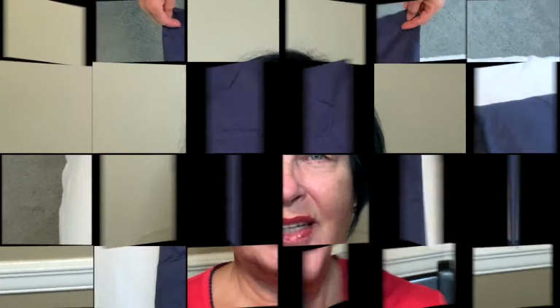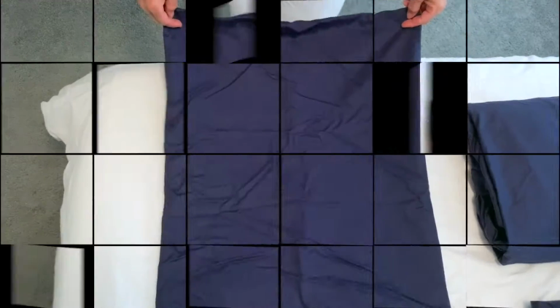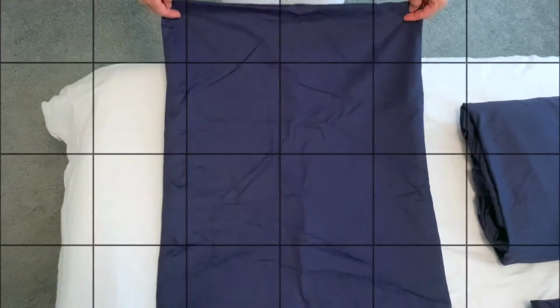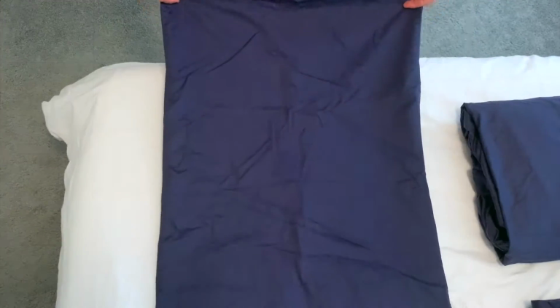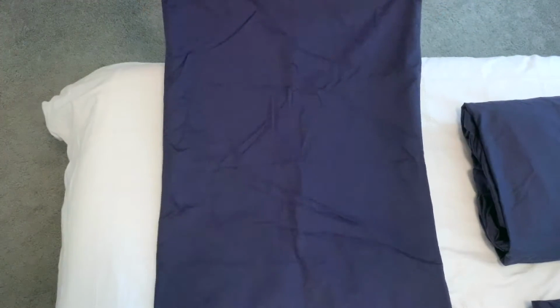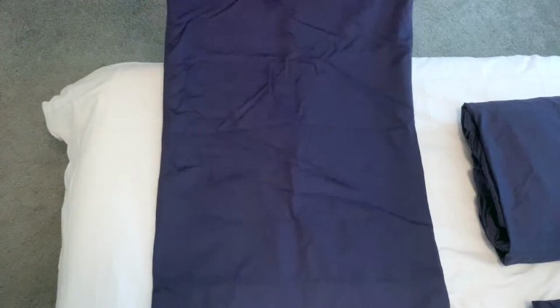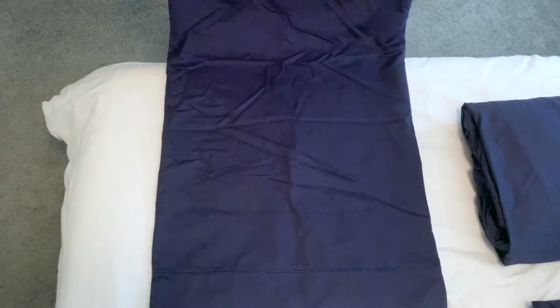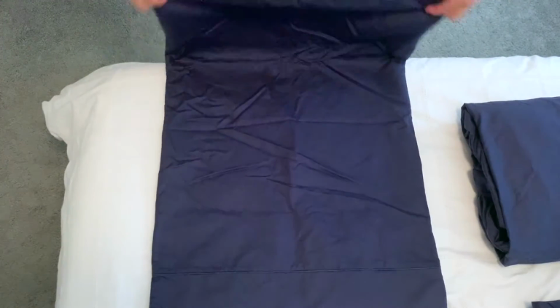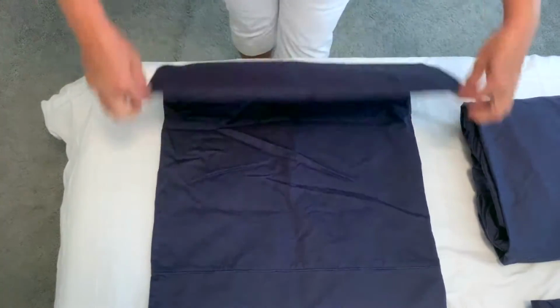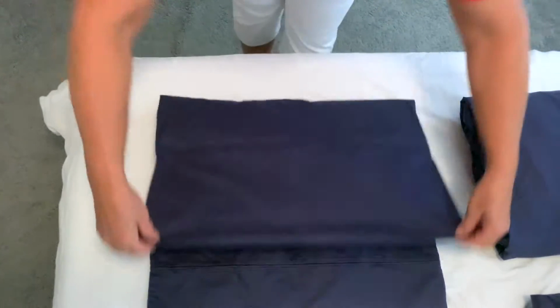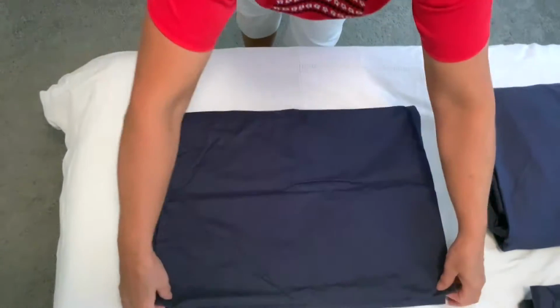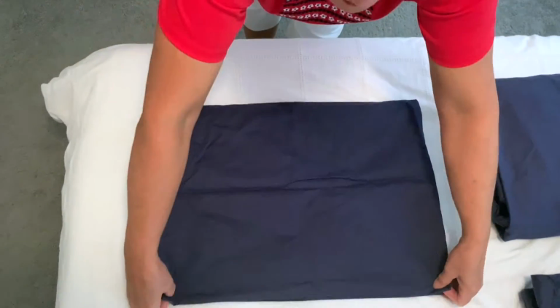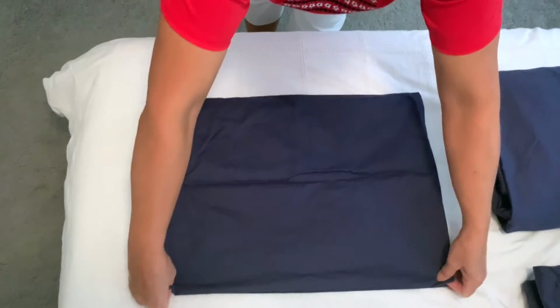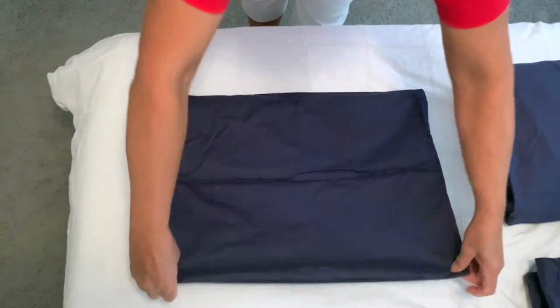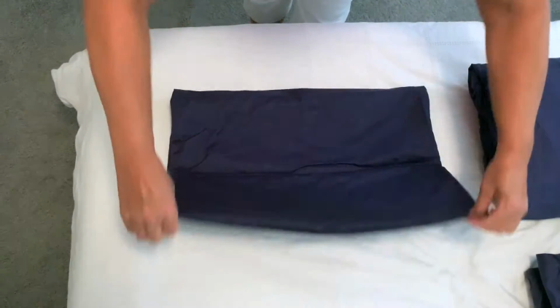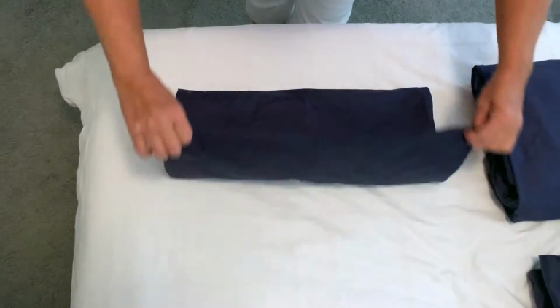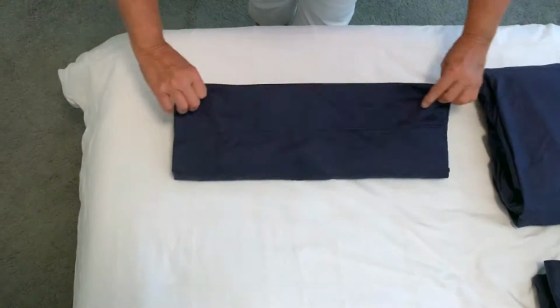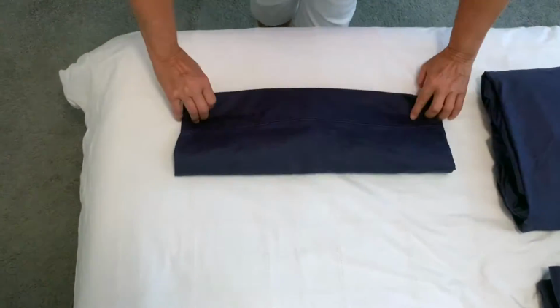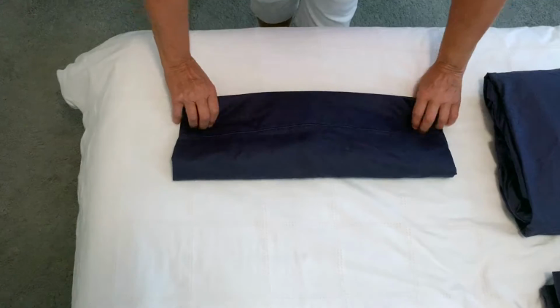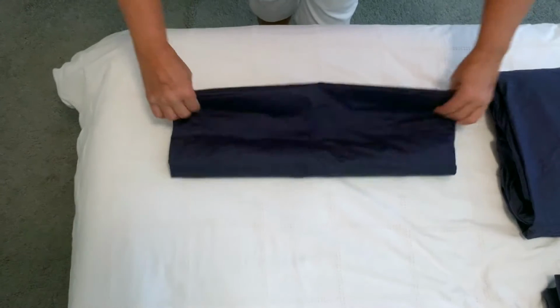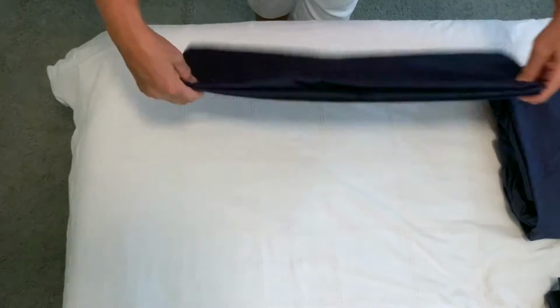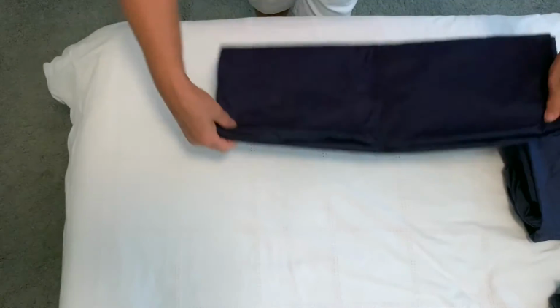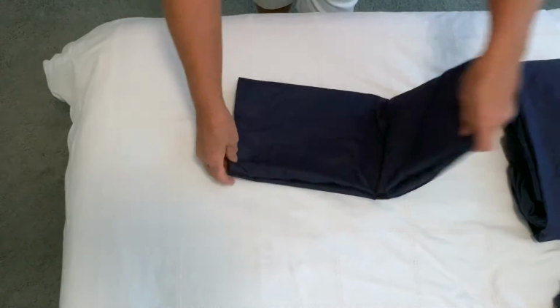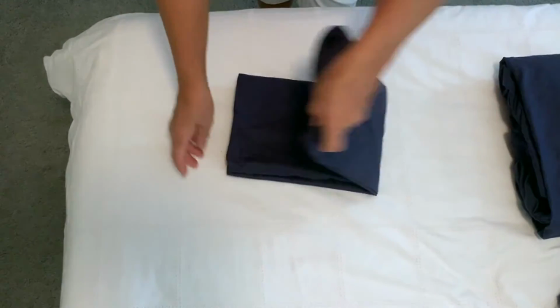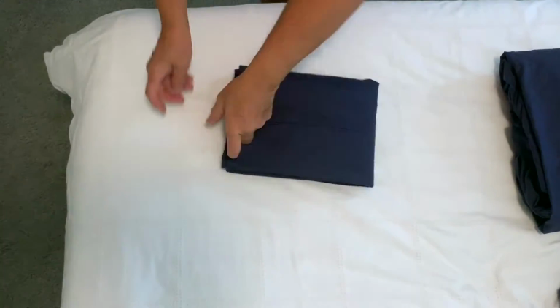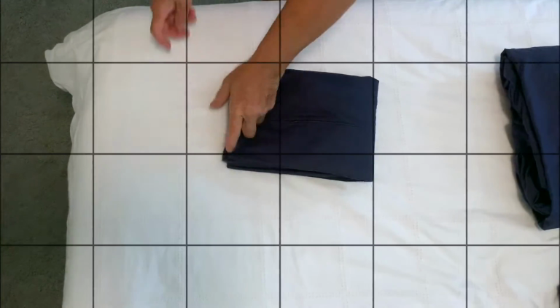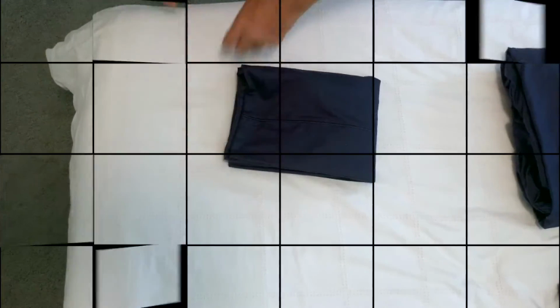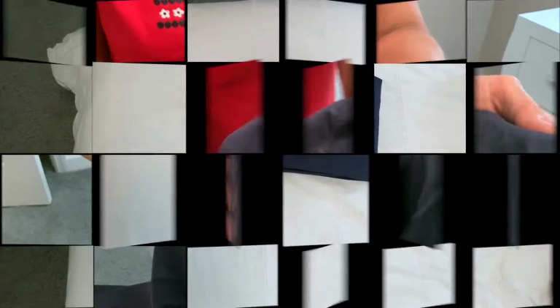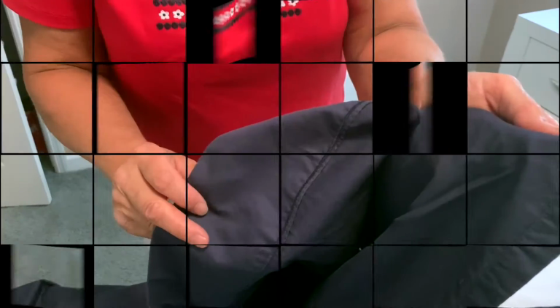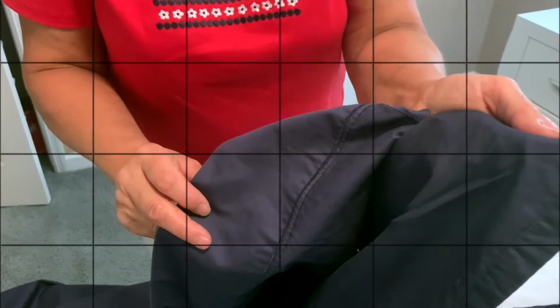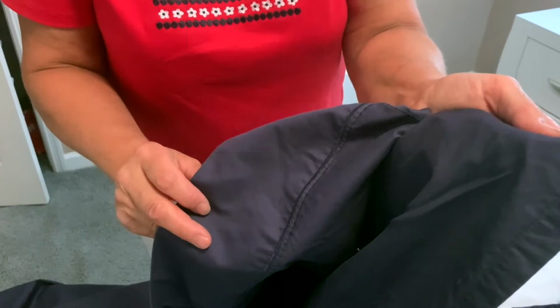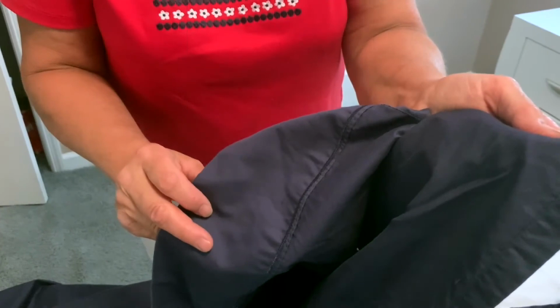Starts with this pillowcase. One, two, three — that's it. Fold the sheet.